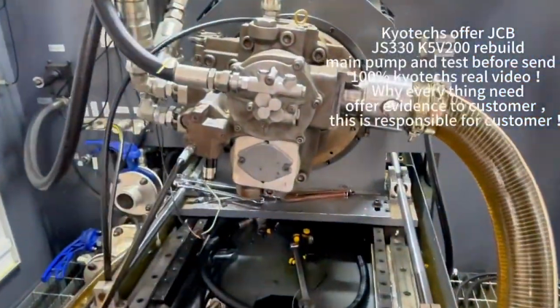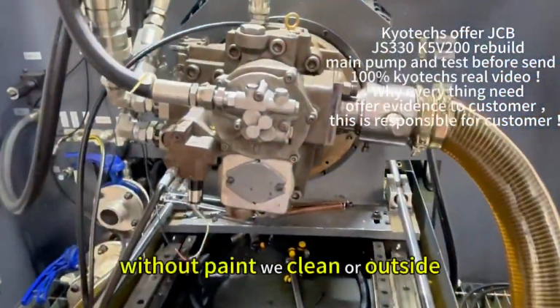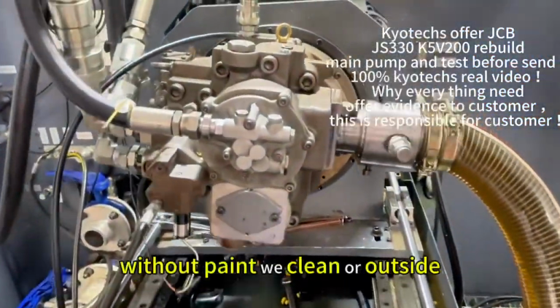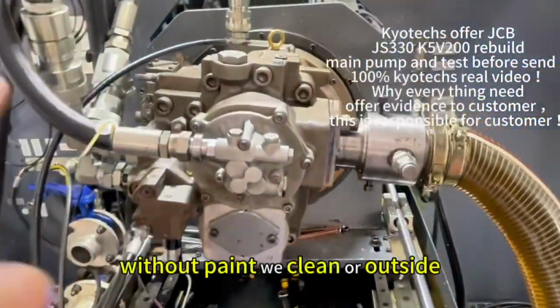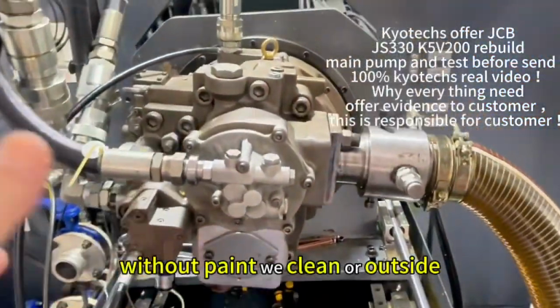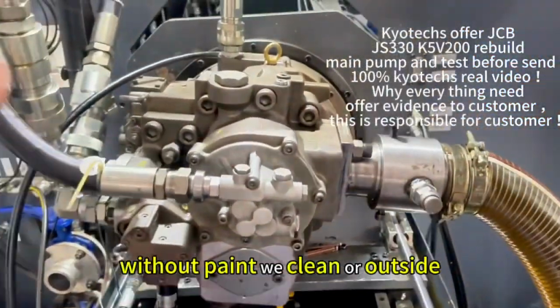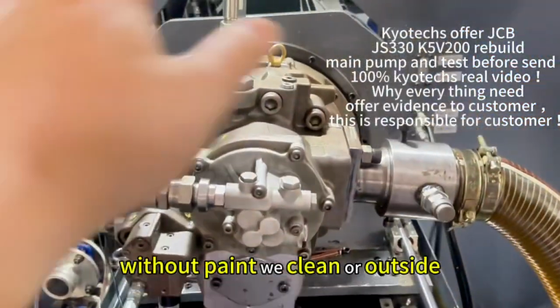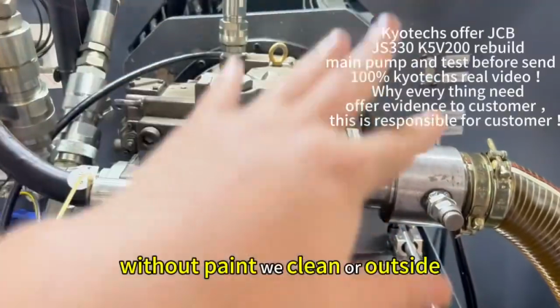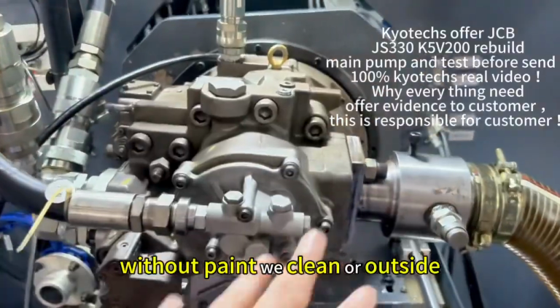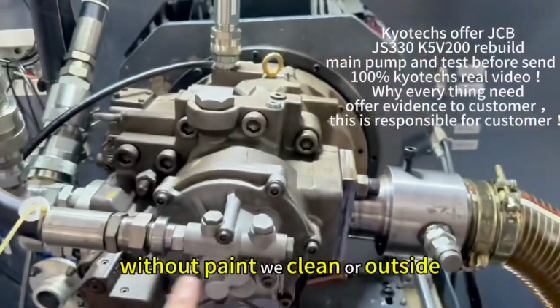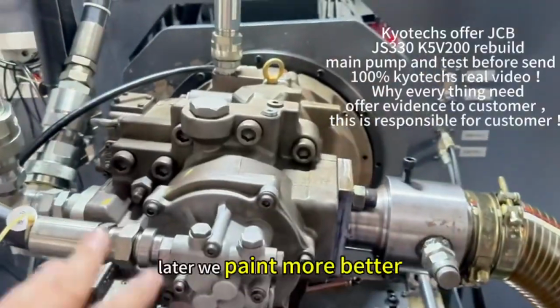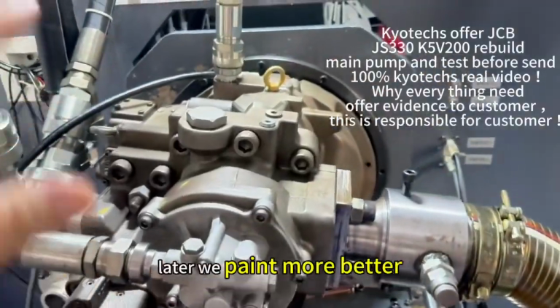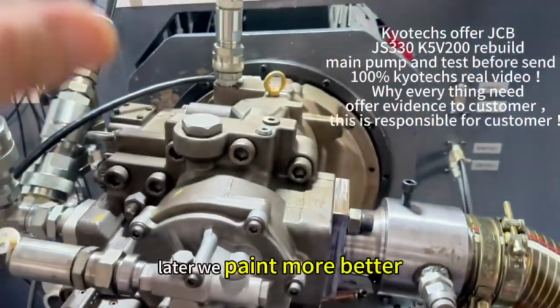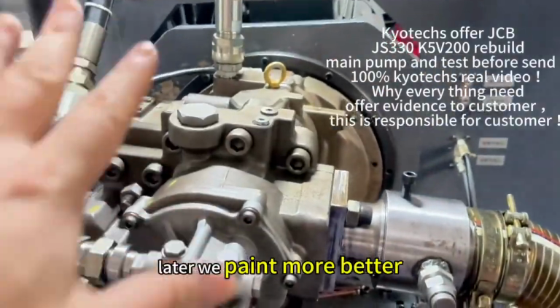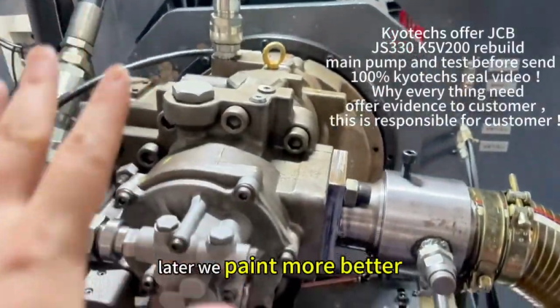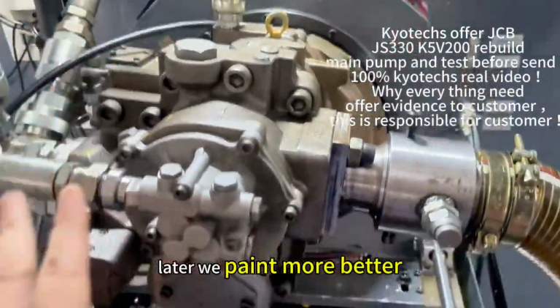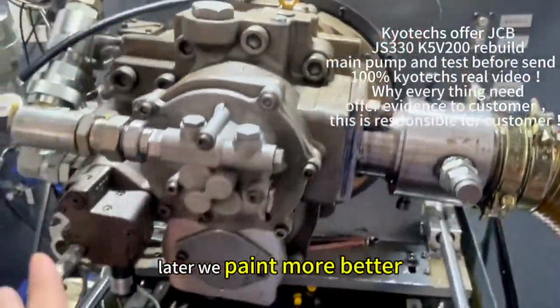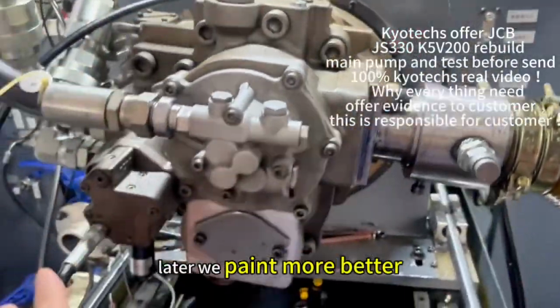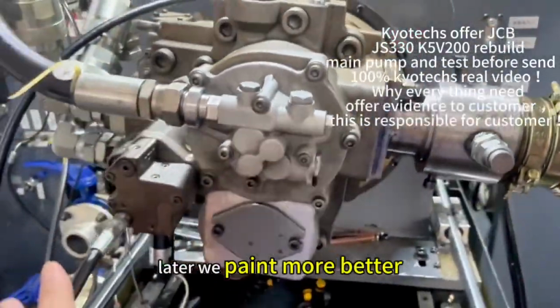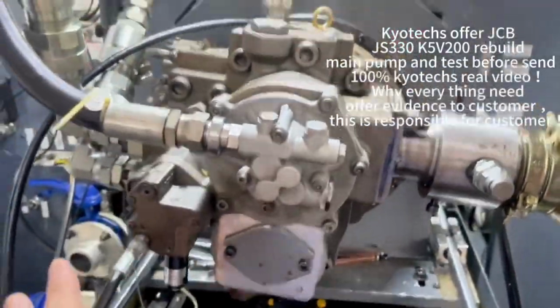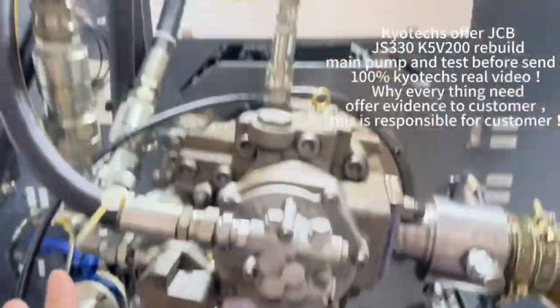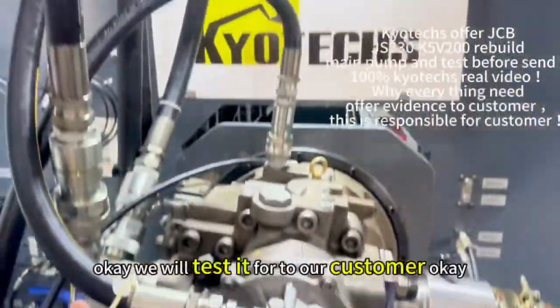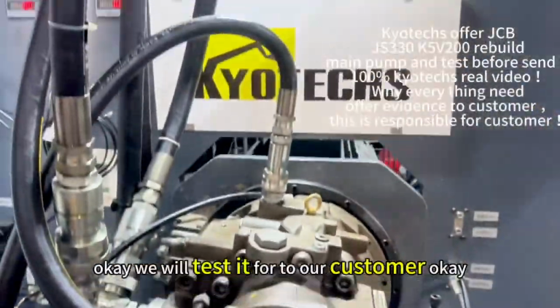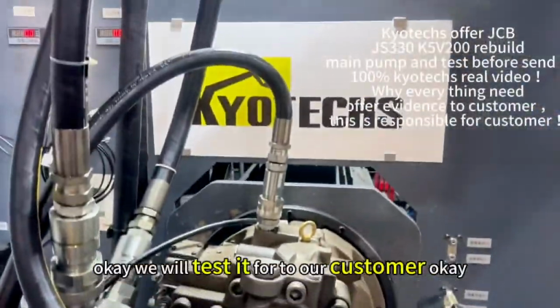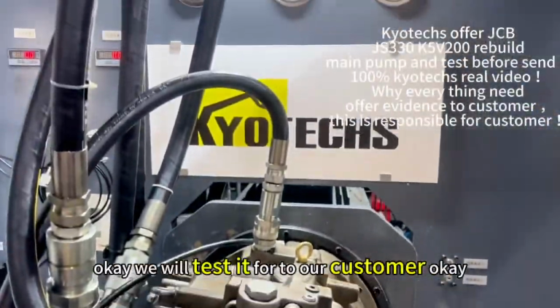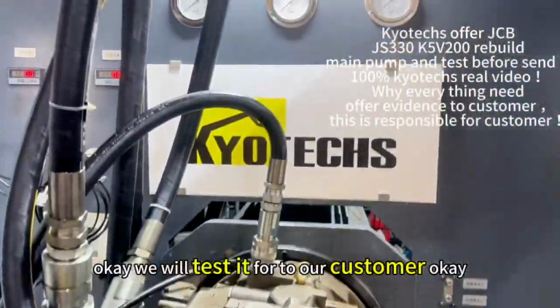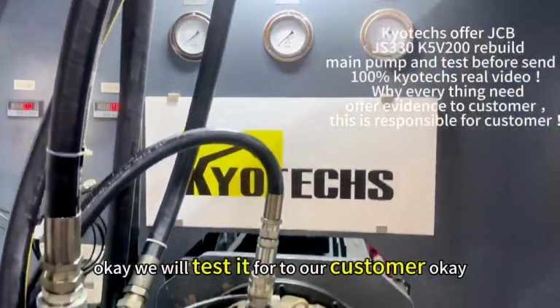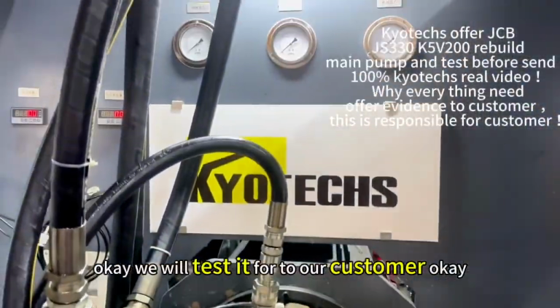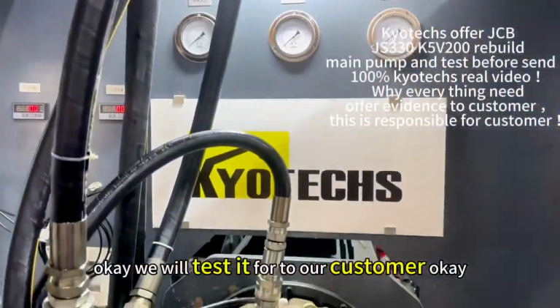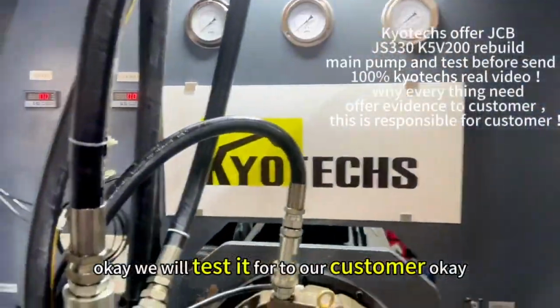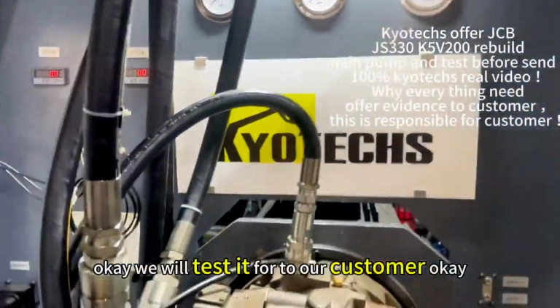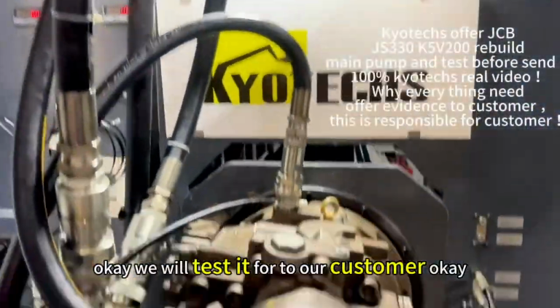Without paint, we clean all outside. Later we paint more better. We will test for our customer.